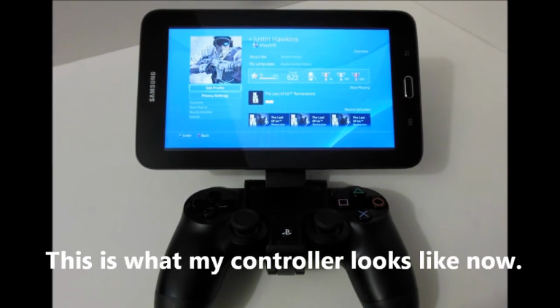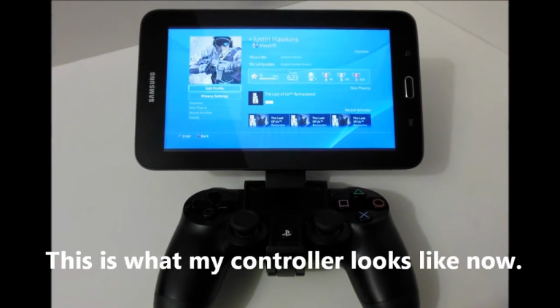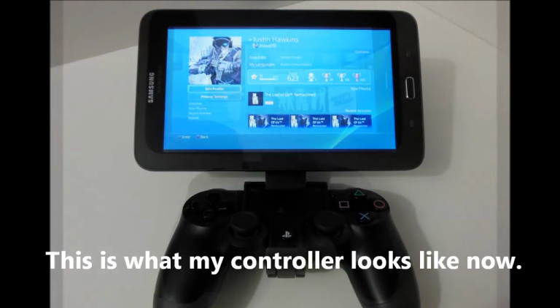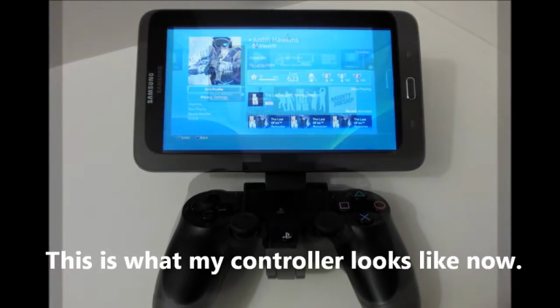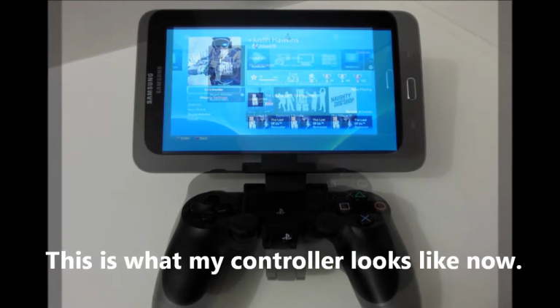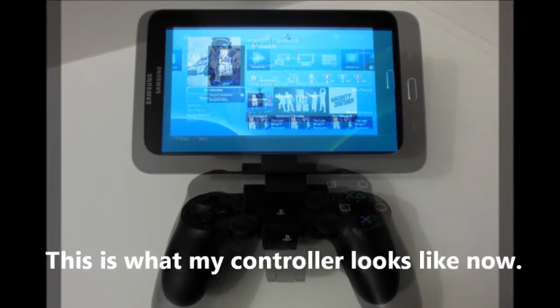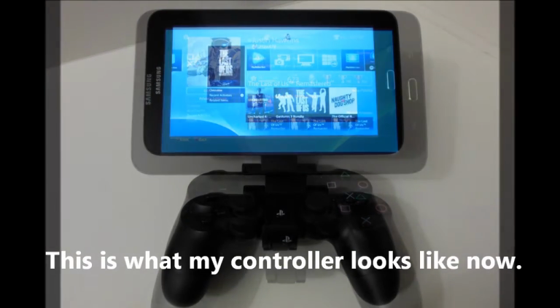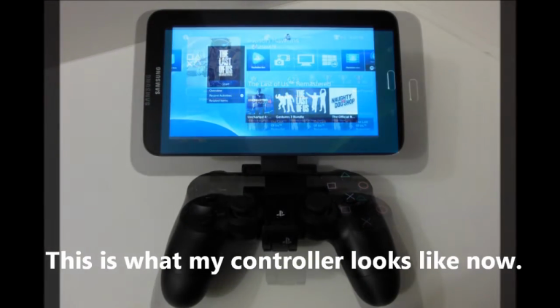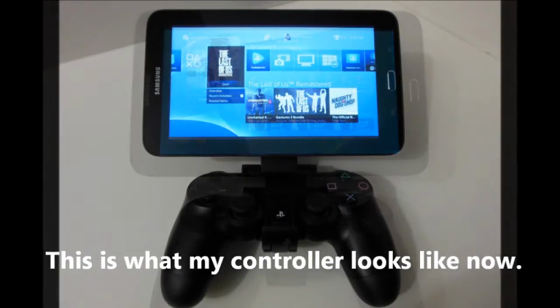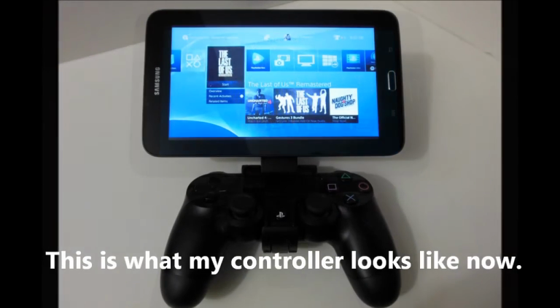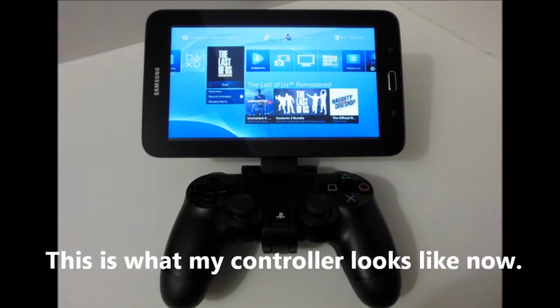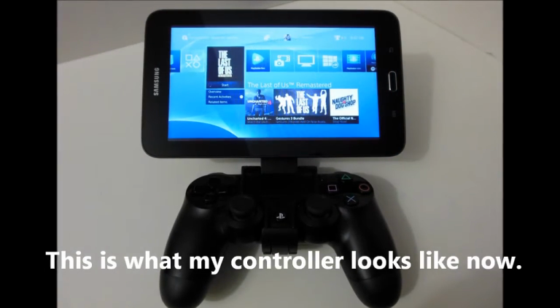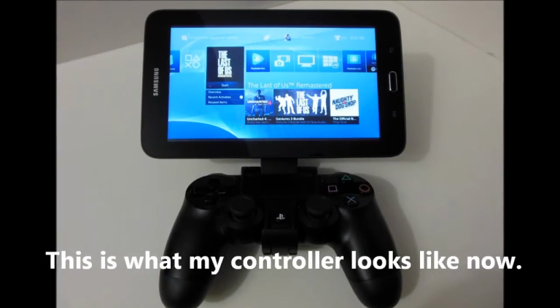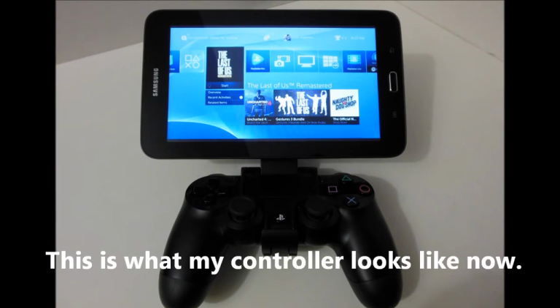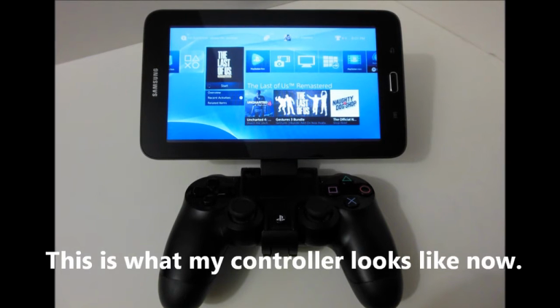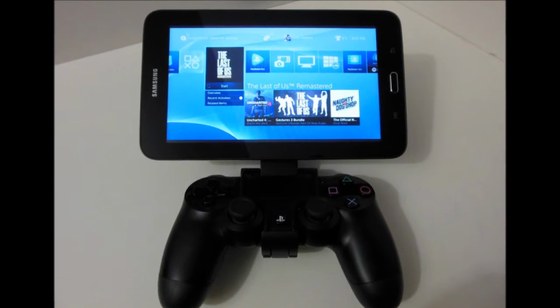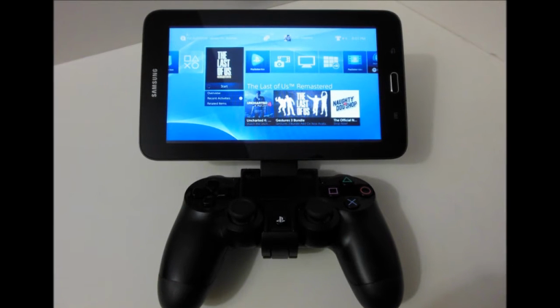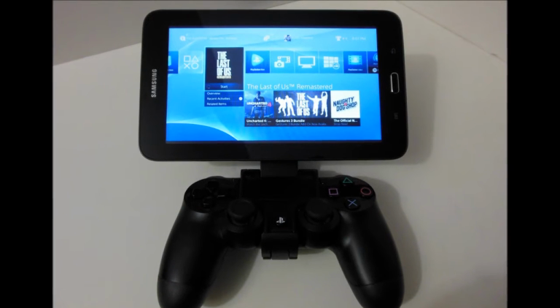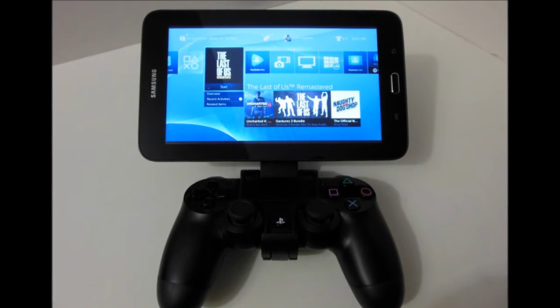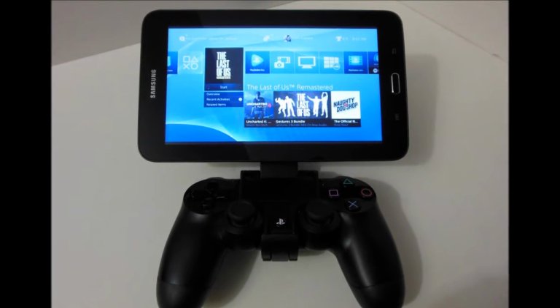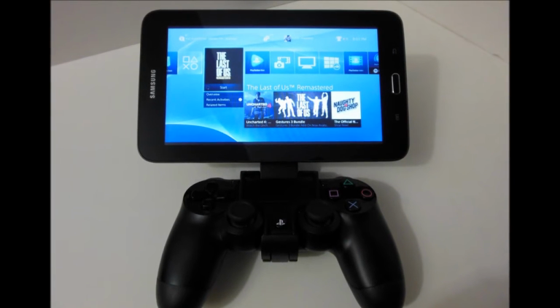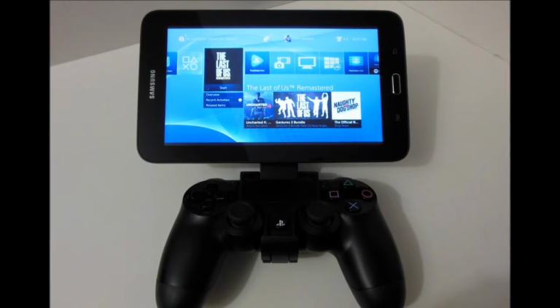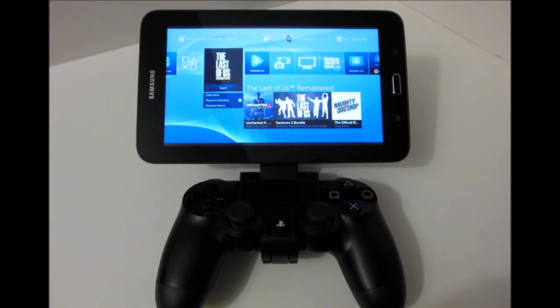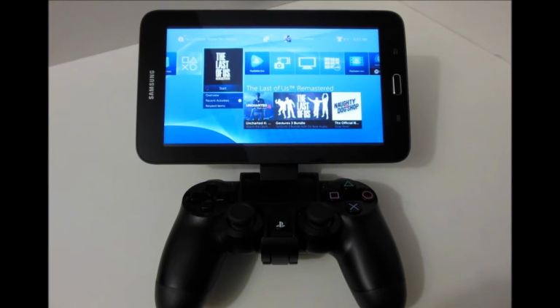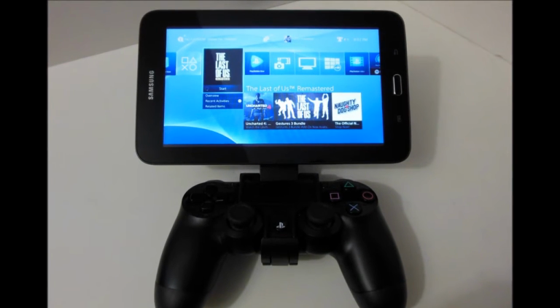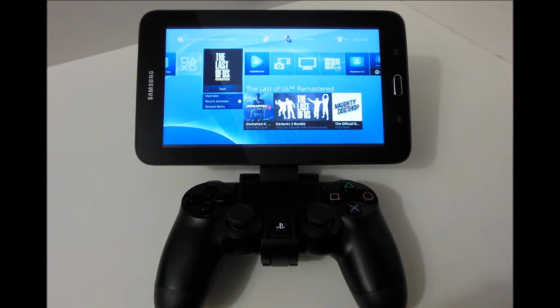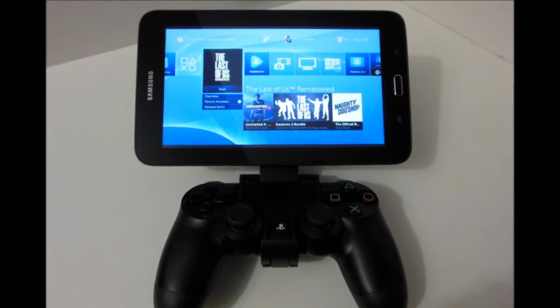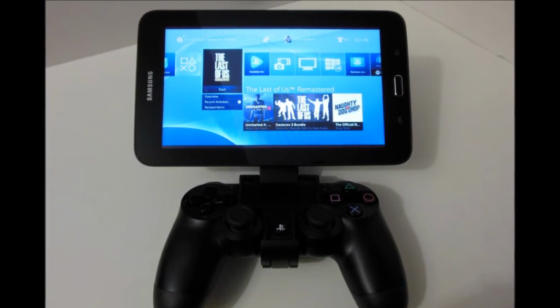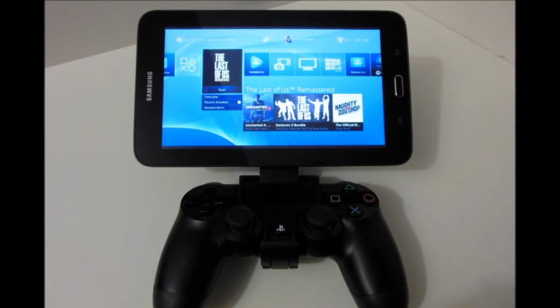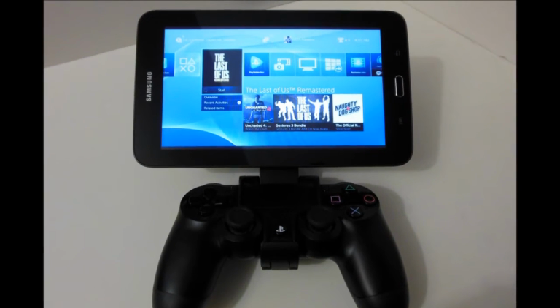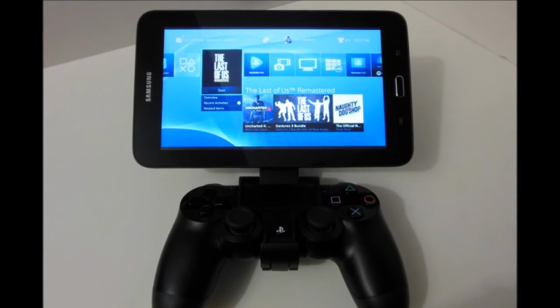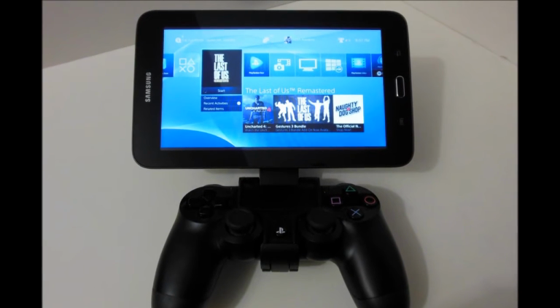As you can see, everything is working just as it should. Everything you see on the screen is what you see on your PS4.